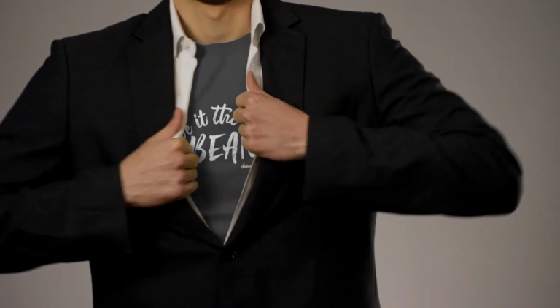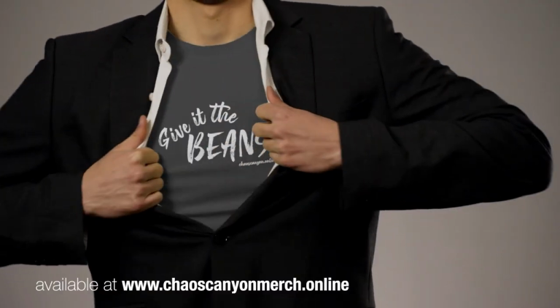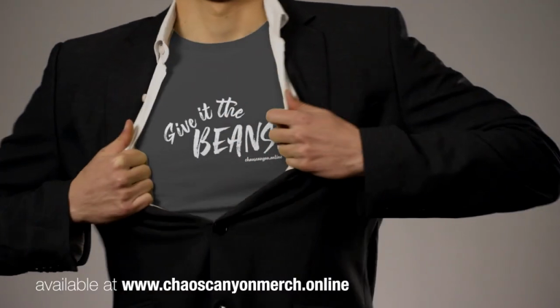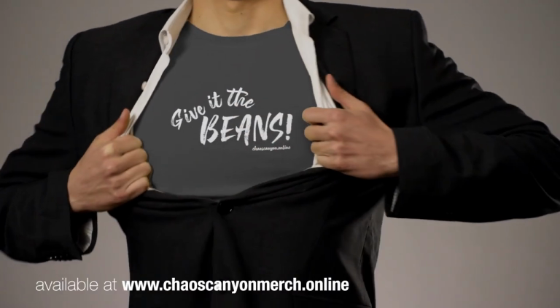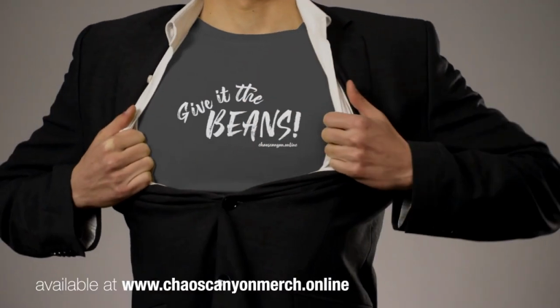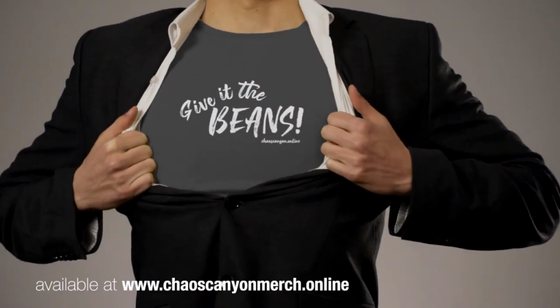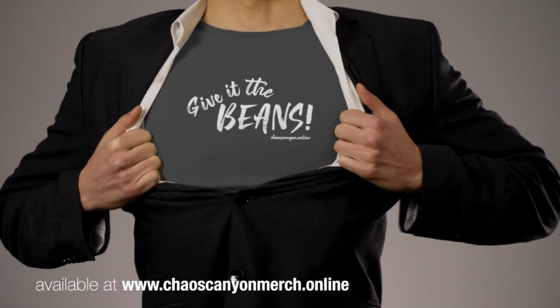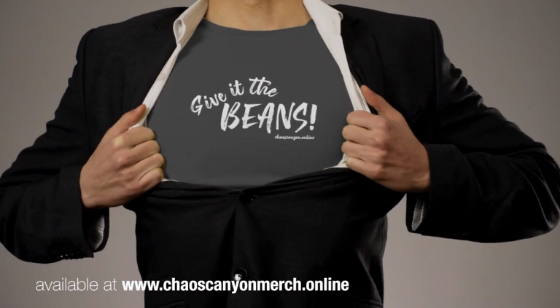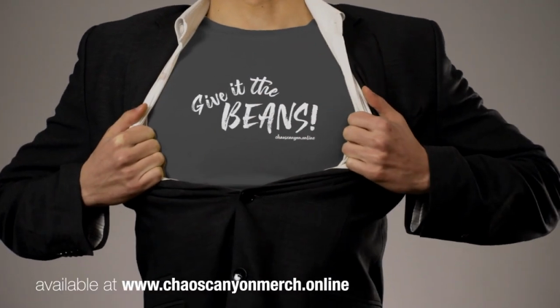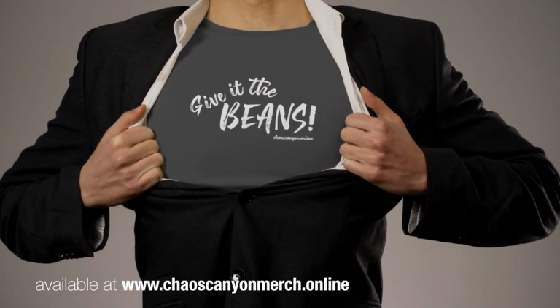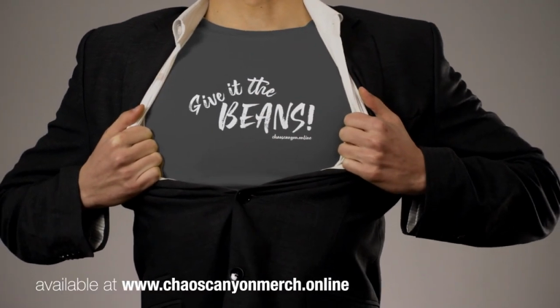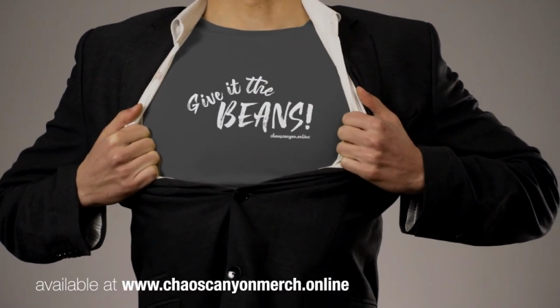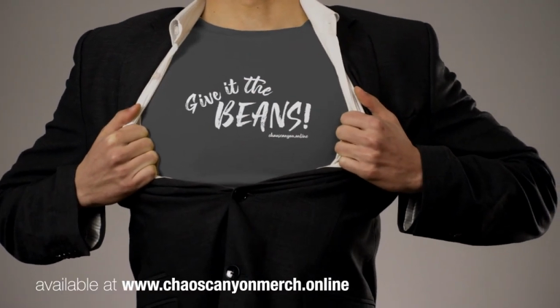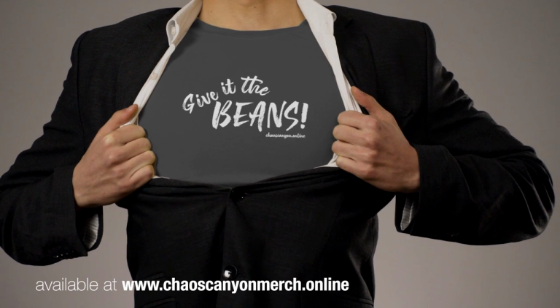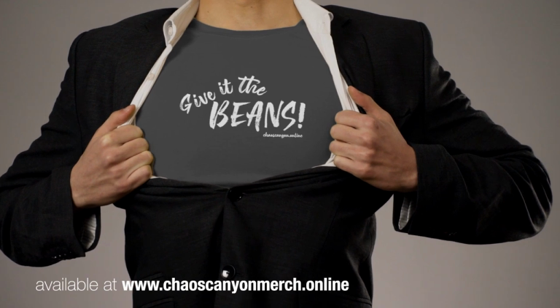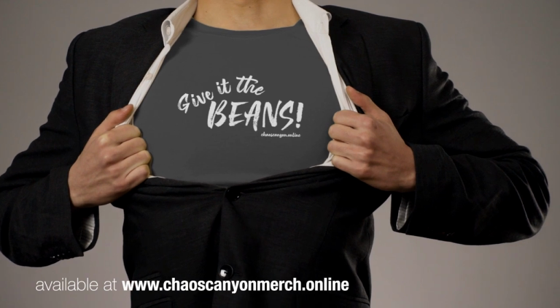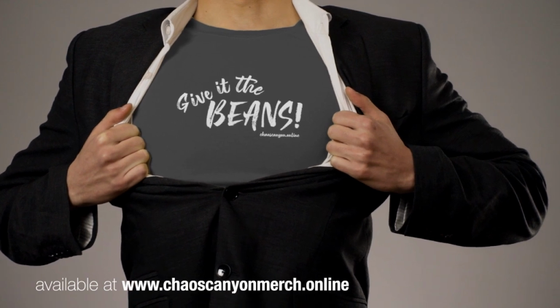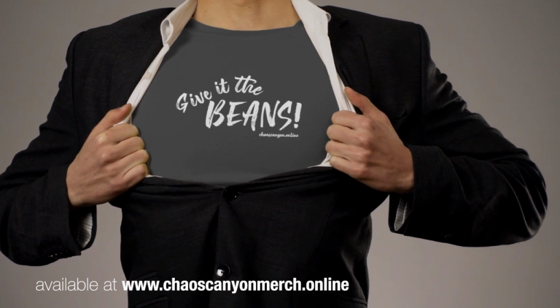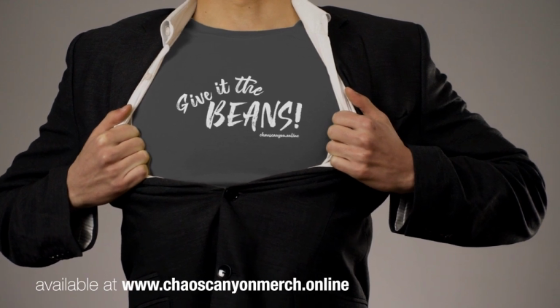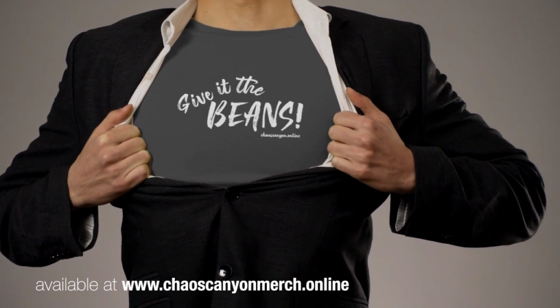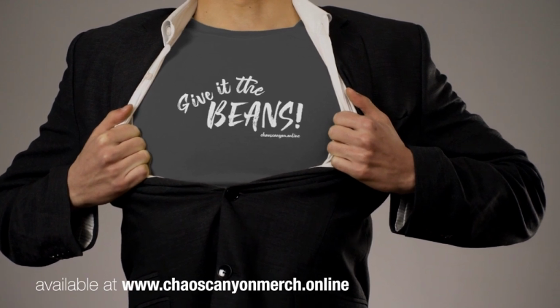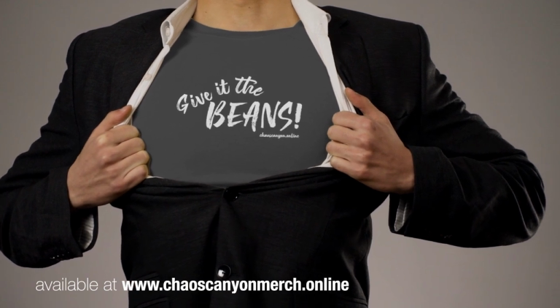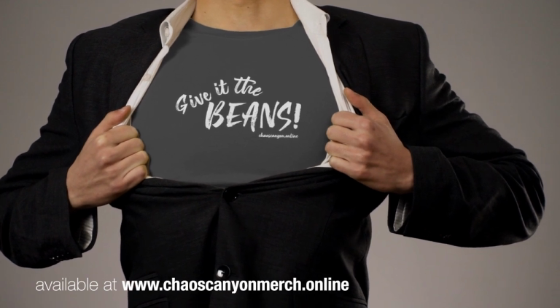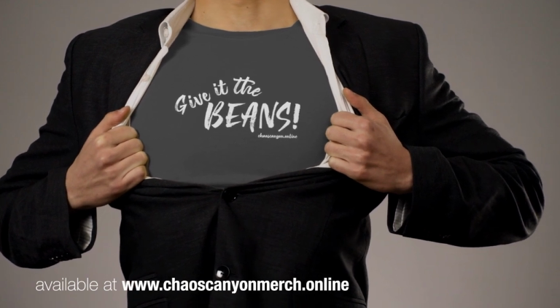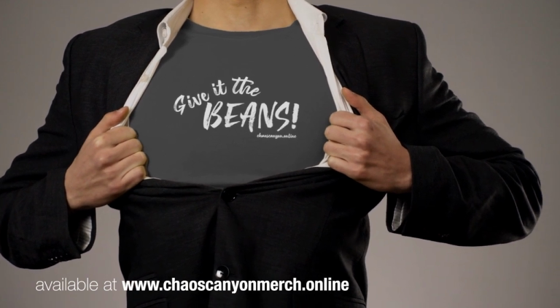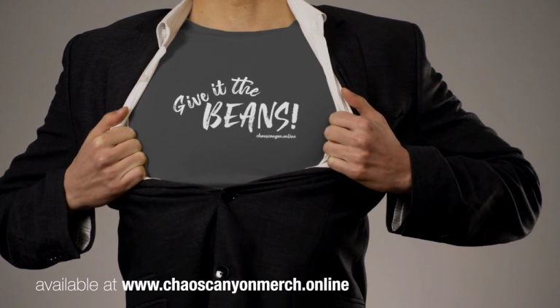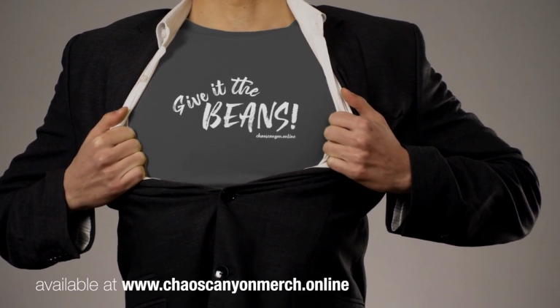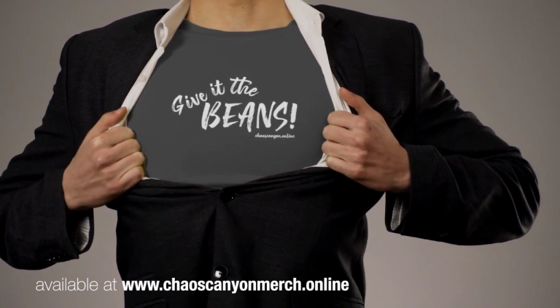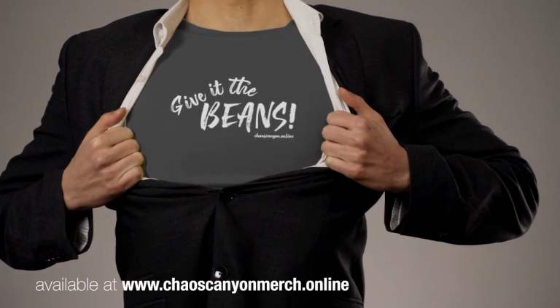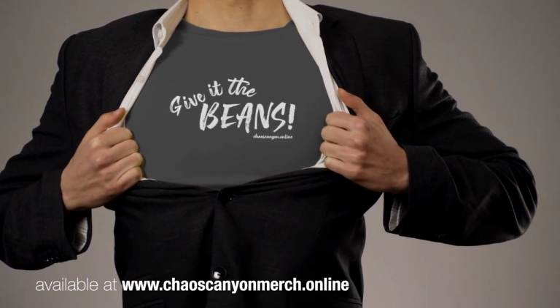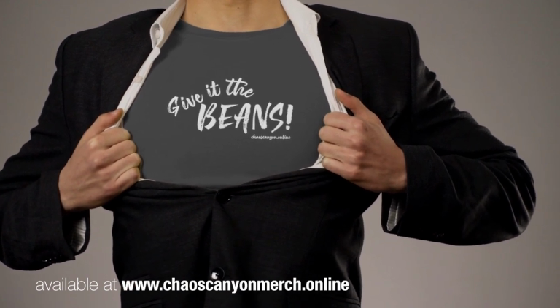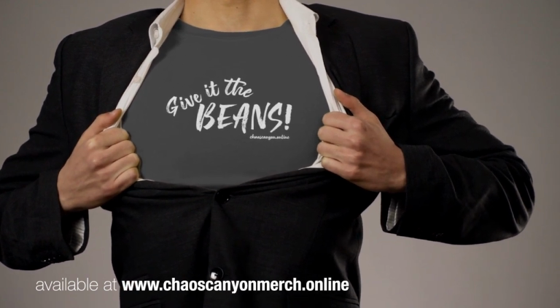Release your inner Frank with this classic Give It The Beans t-shirt, available from chaoscanyonmerch.online.